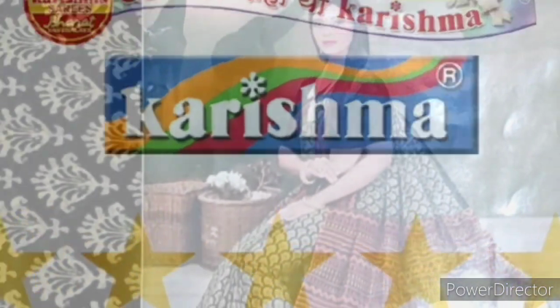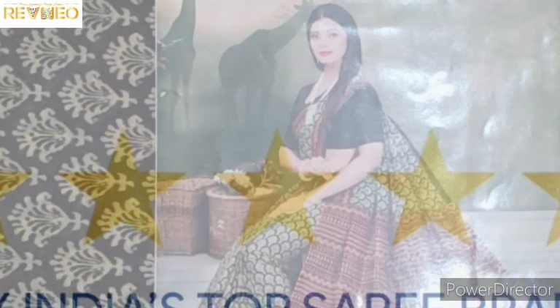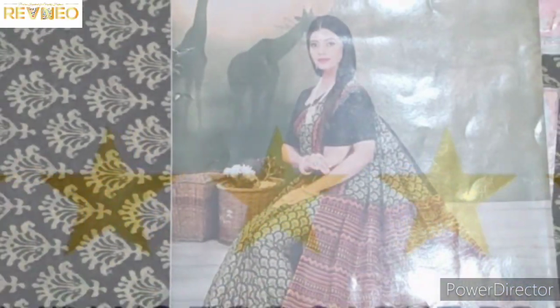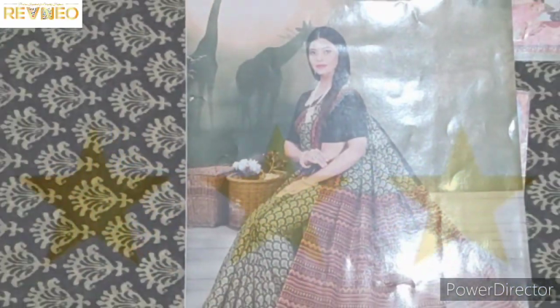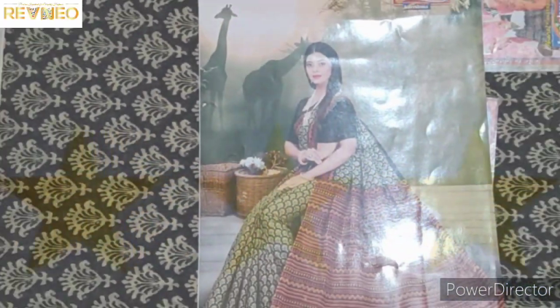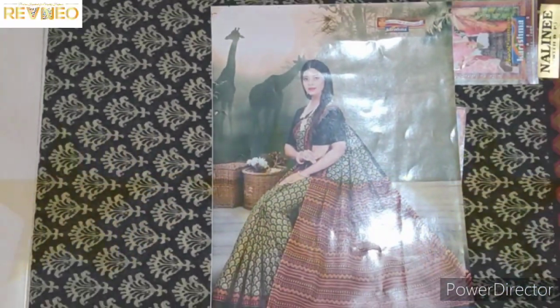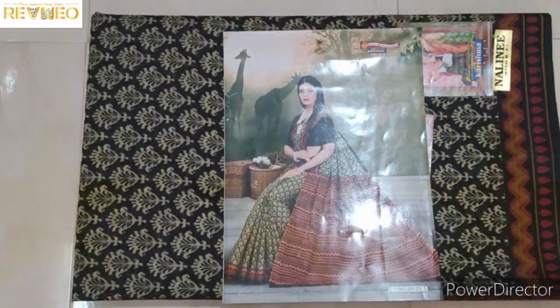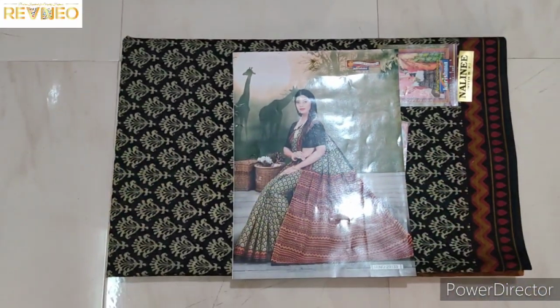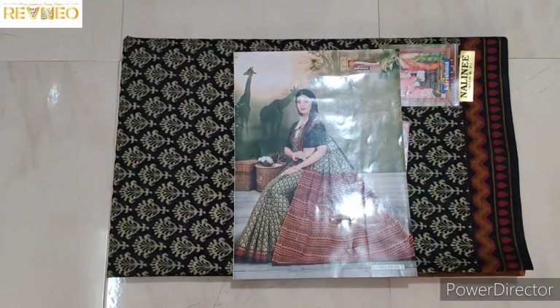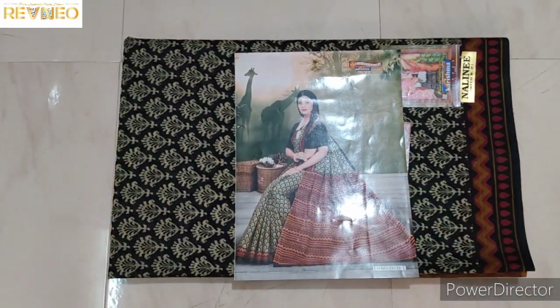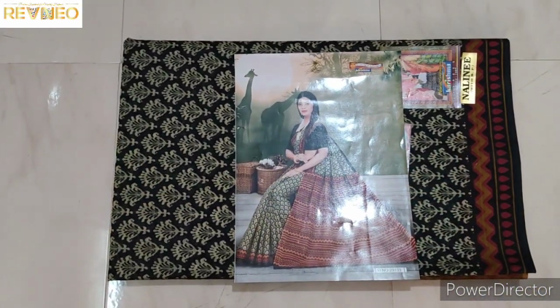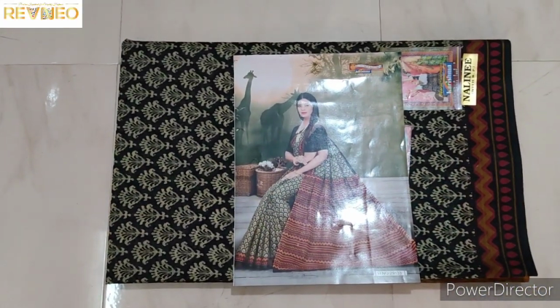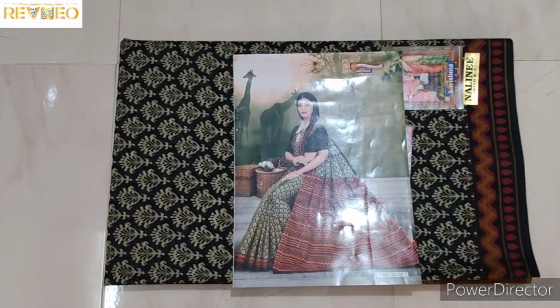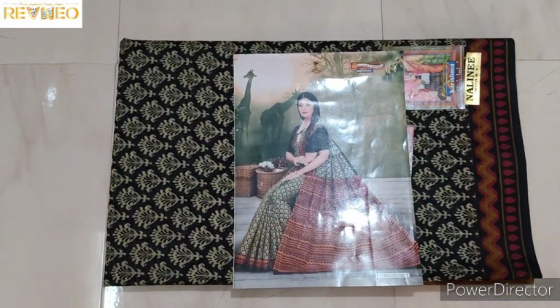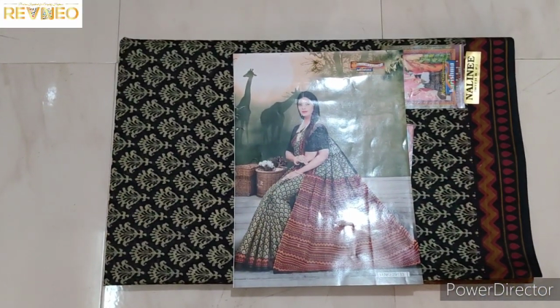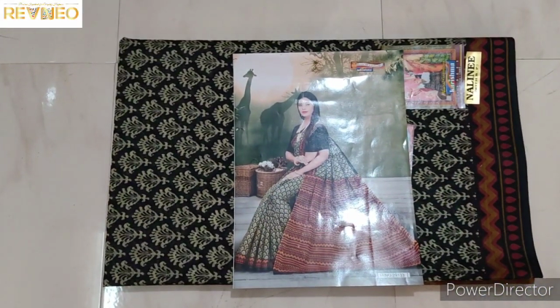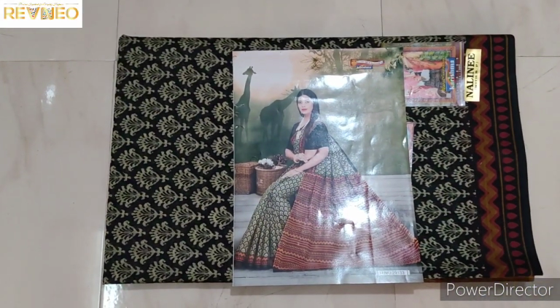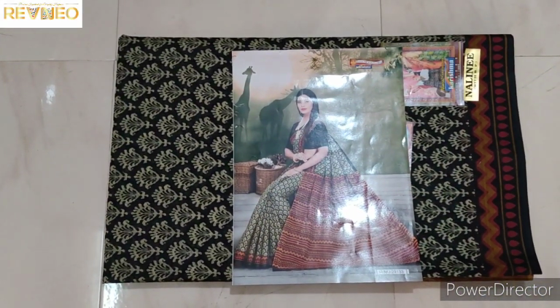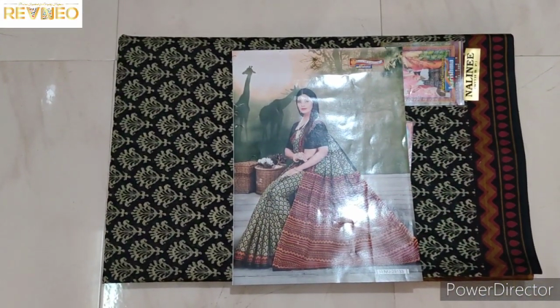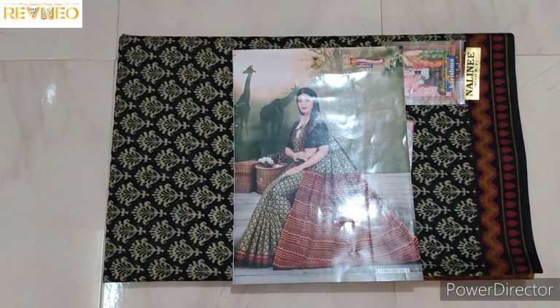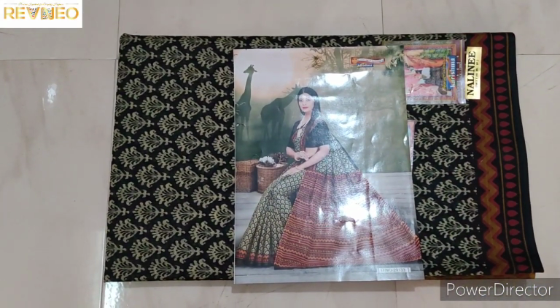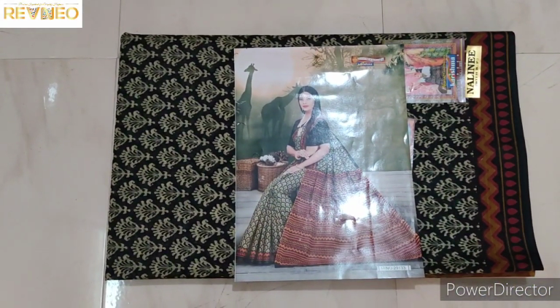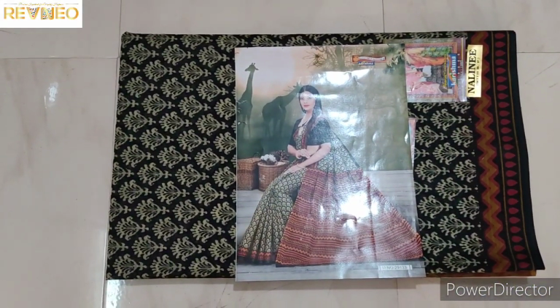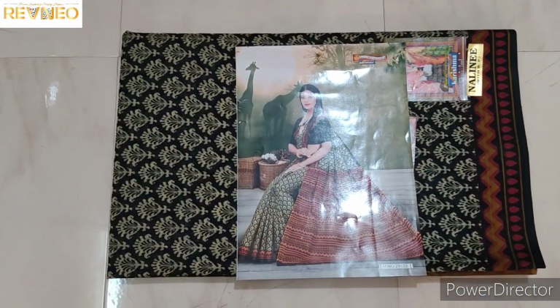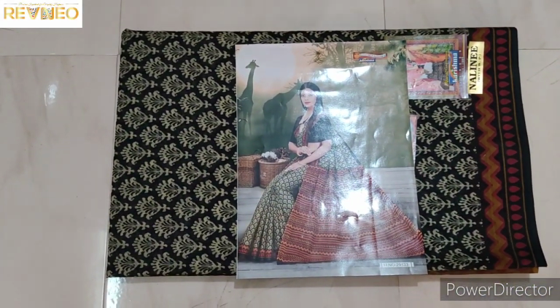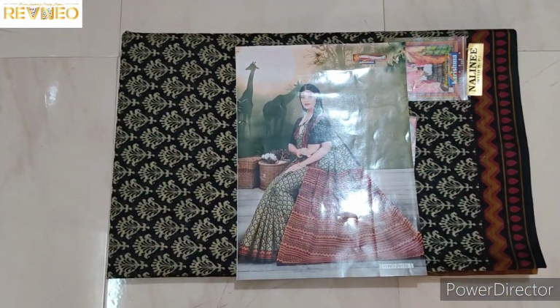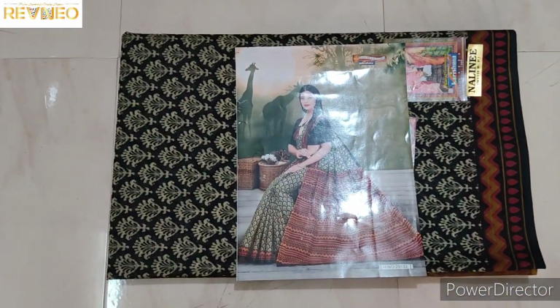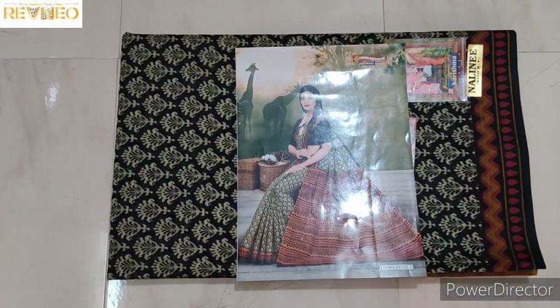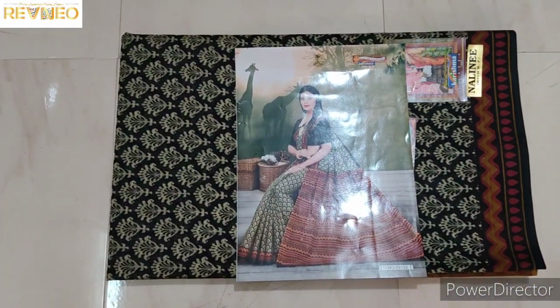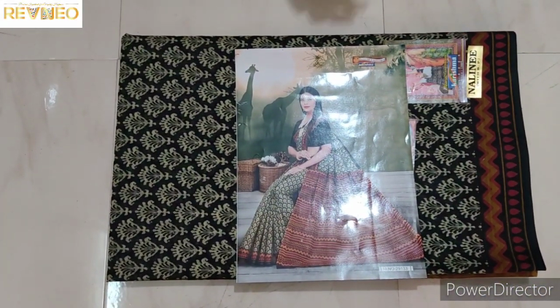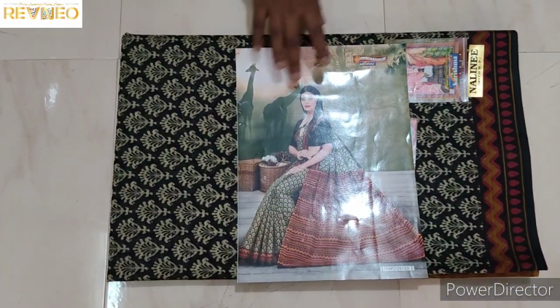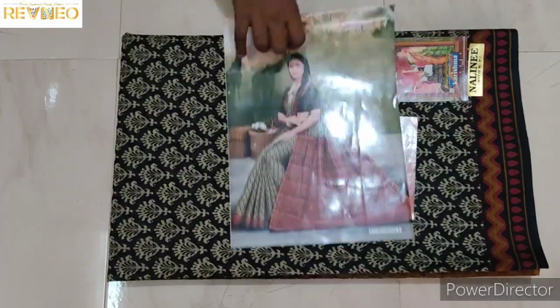Hi guys, welcome back to Ronin channel. We are going to show you new Charisma cotton series new designs. Come to the view.